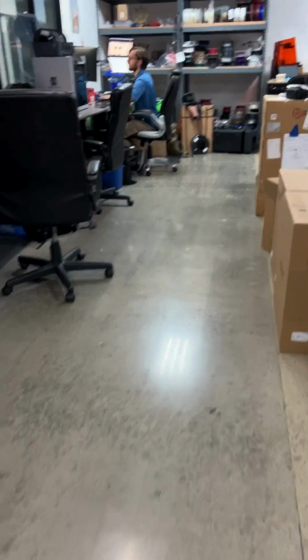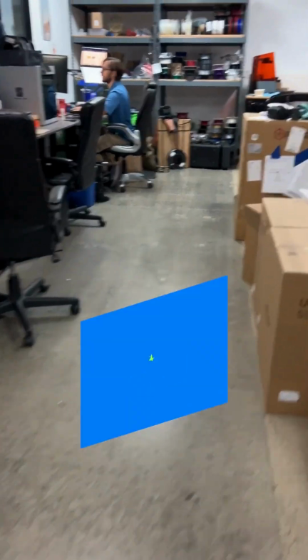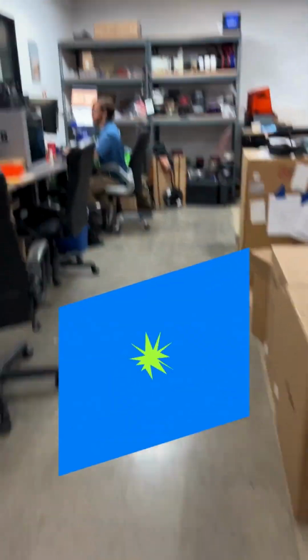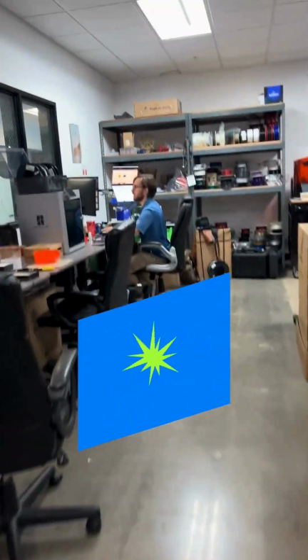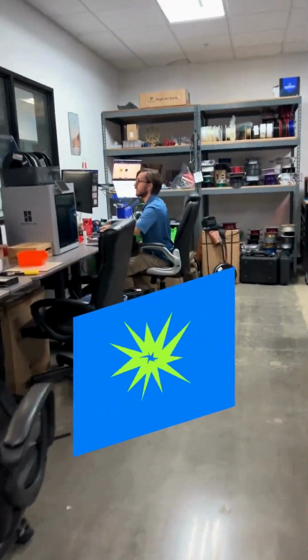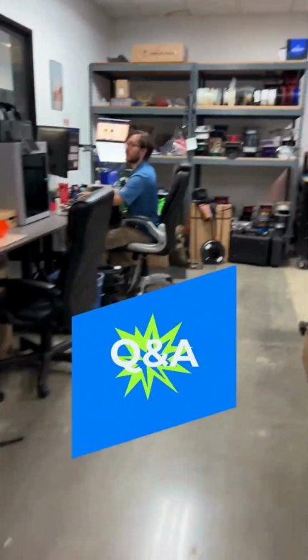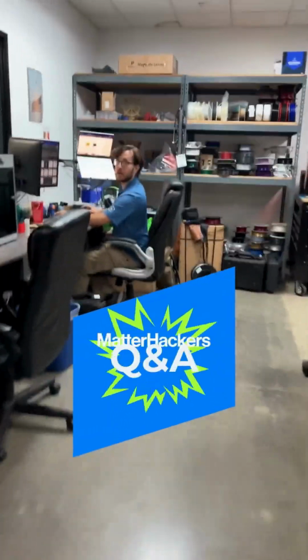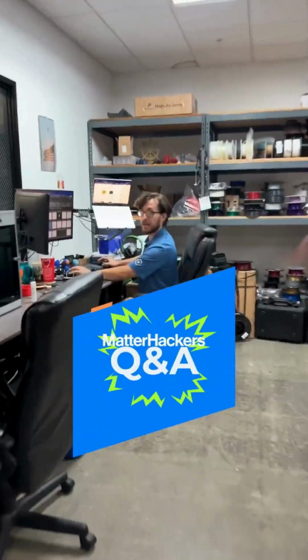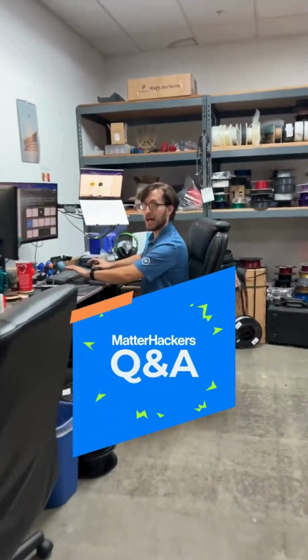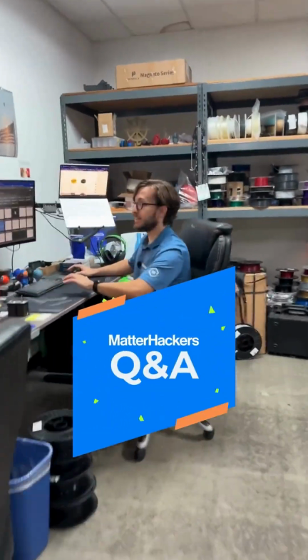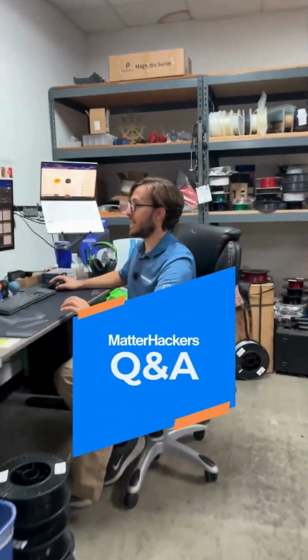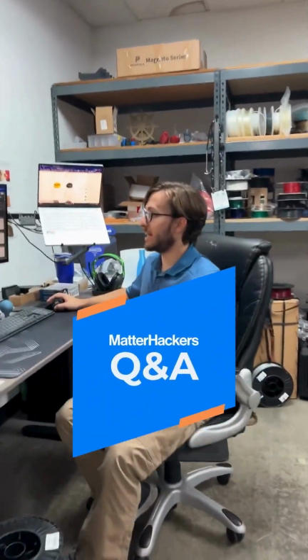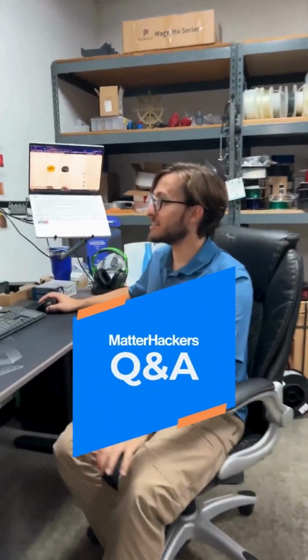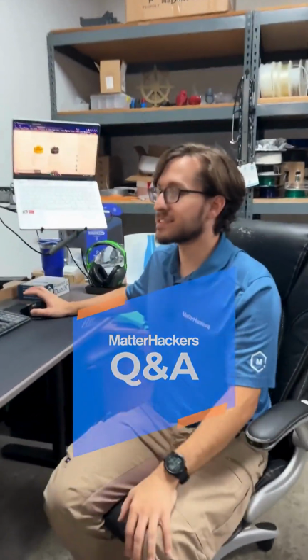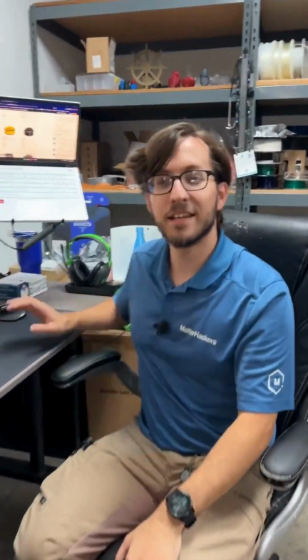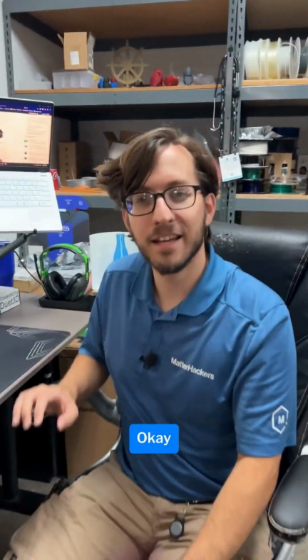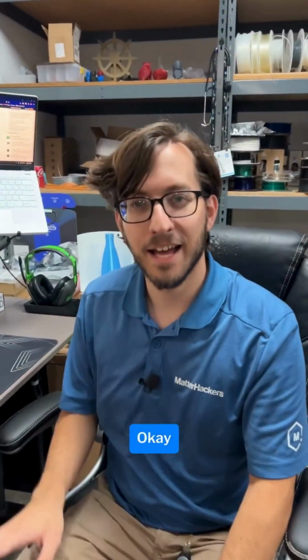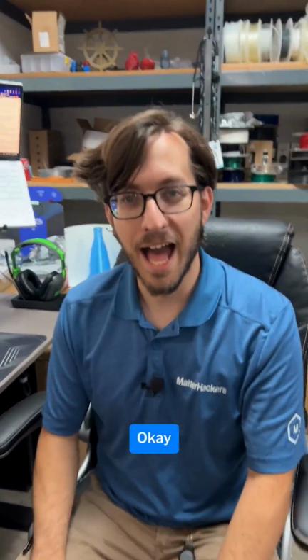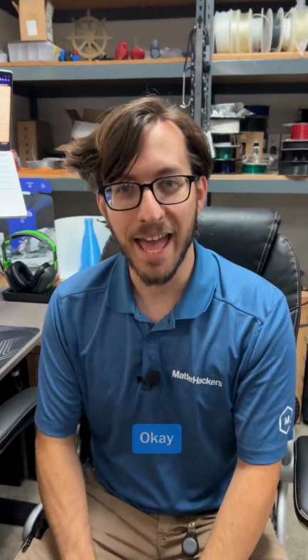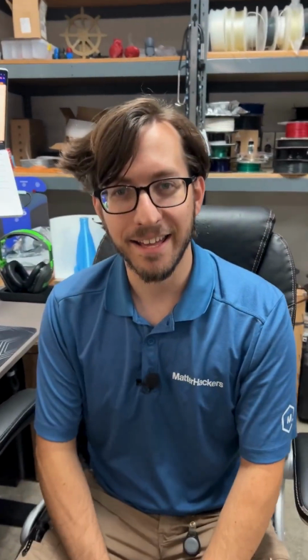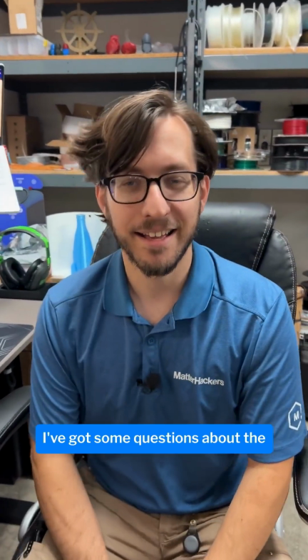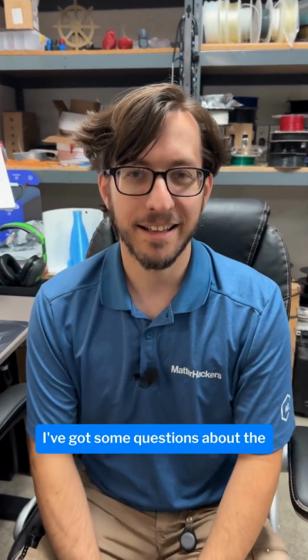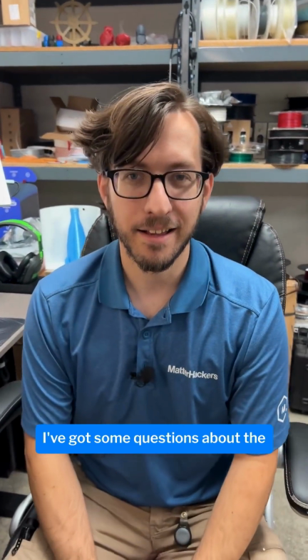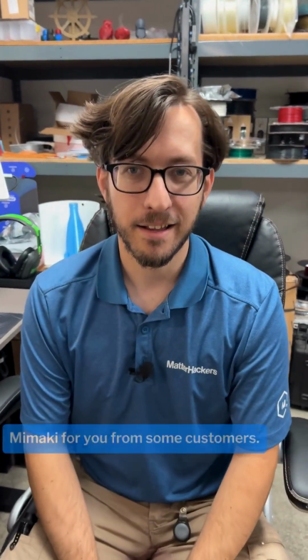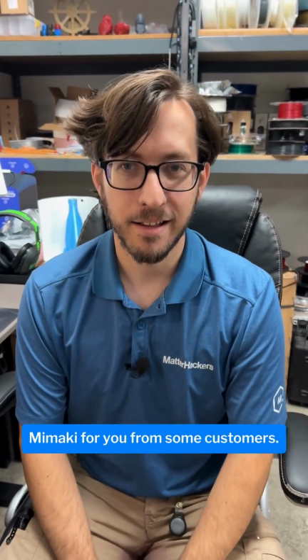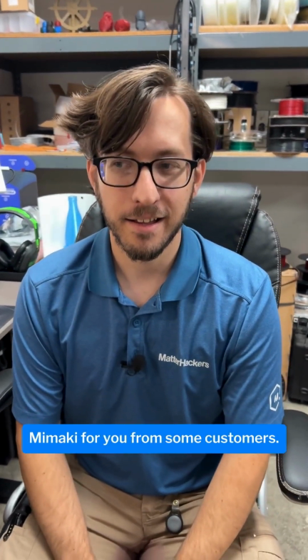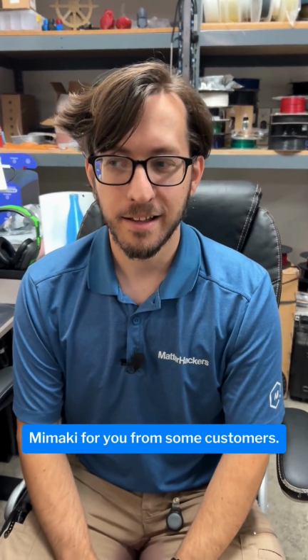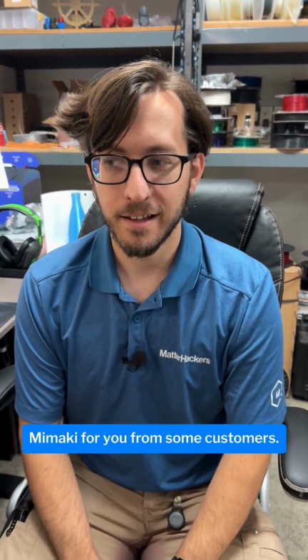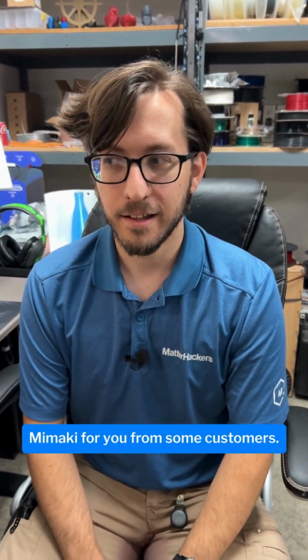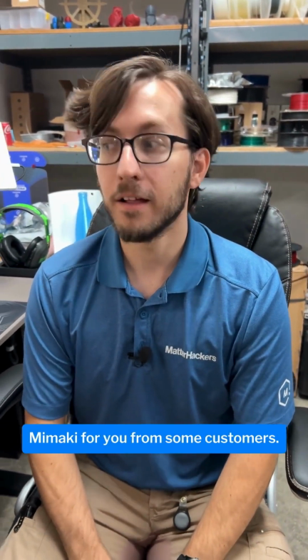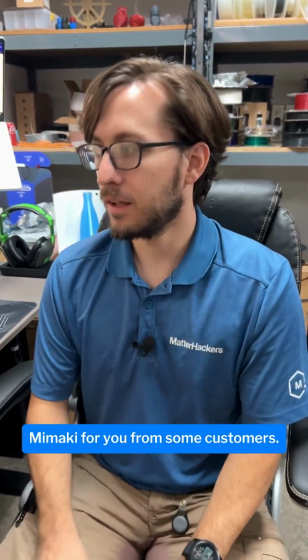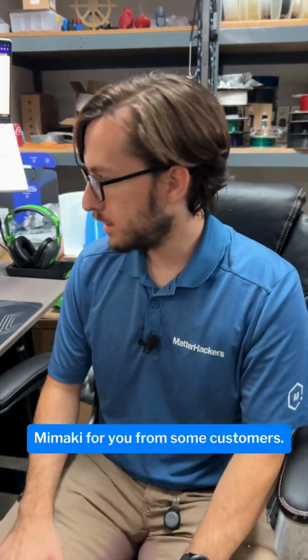Matt! I have some questions about the Mamaki for you from some customers.